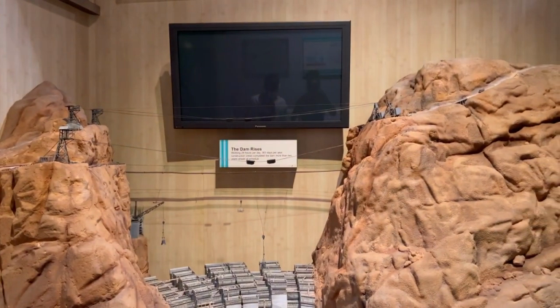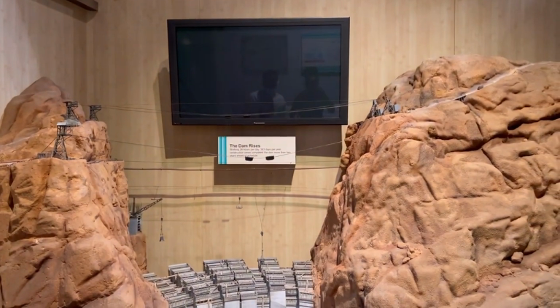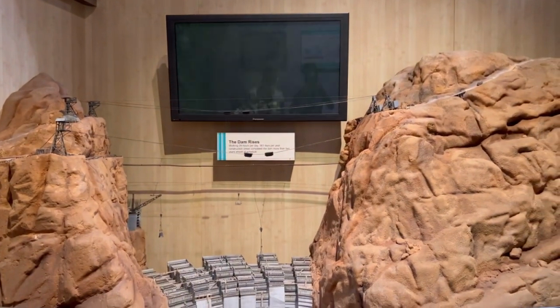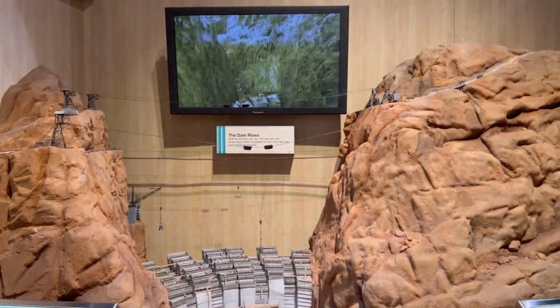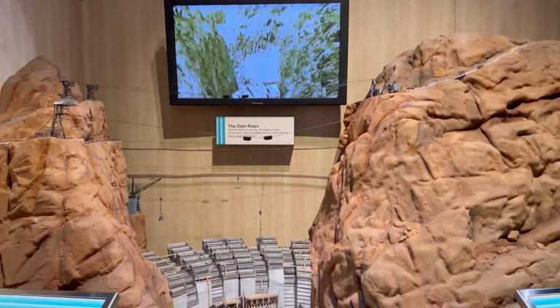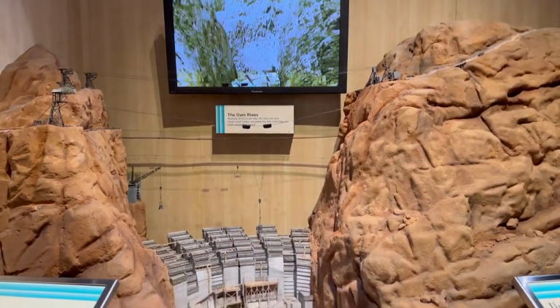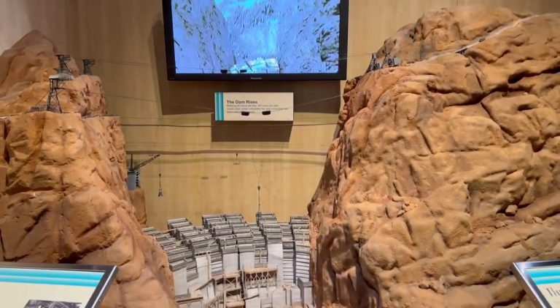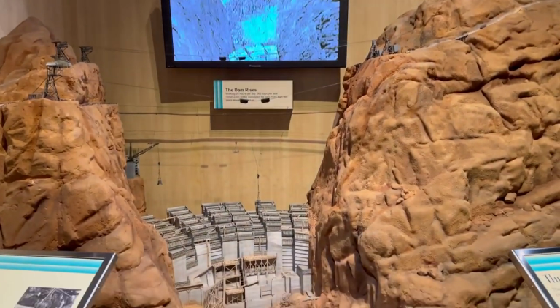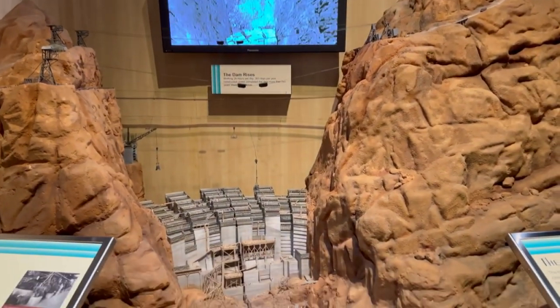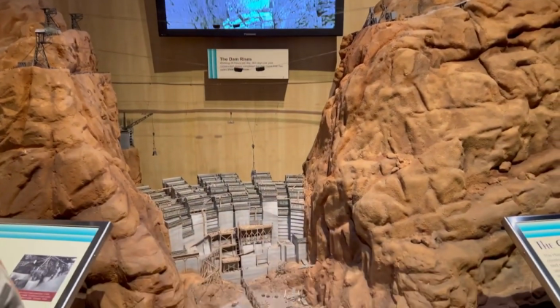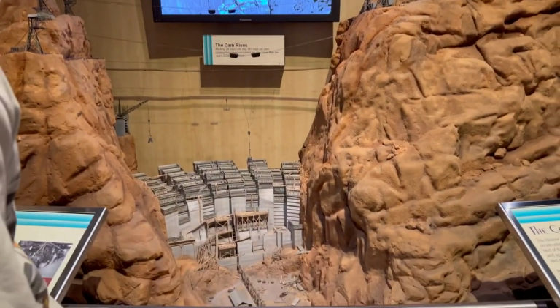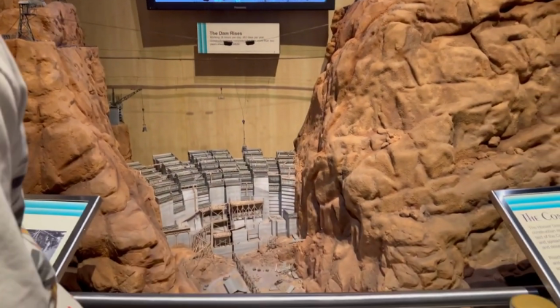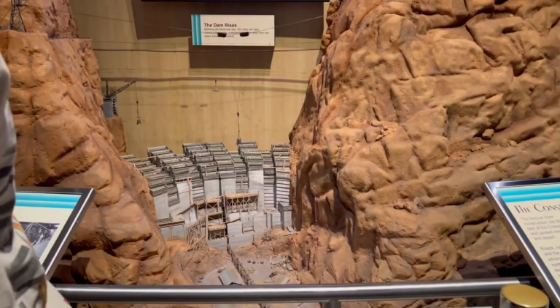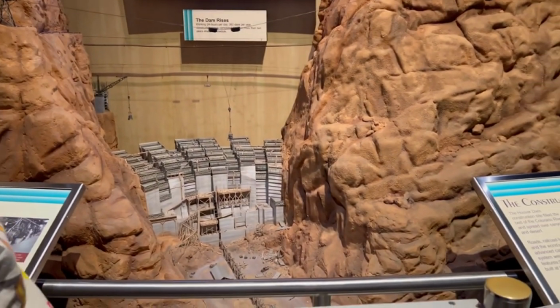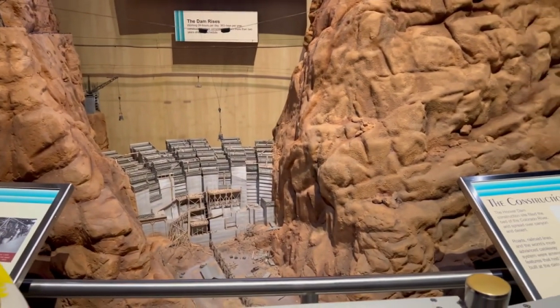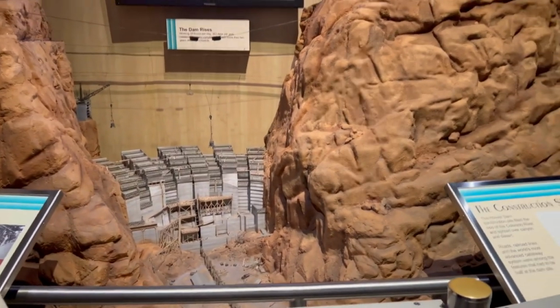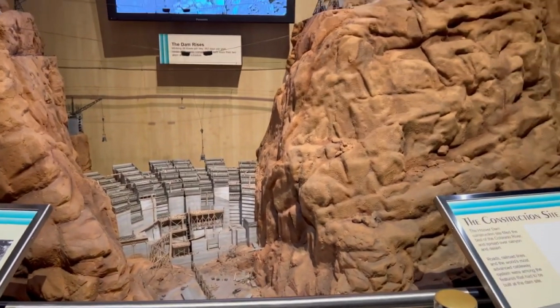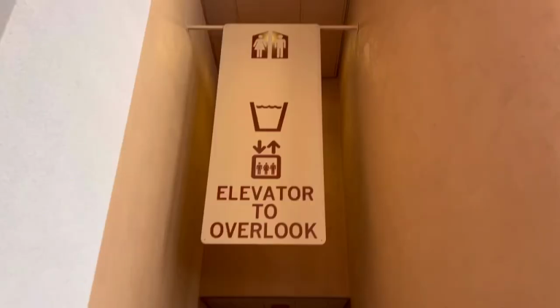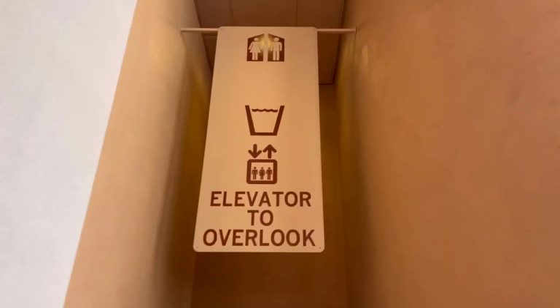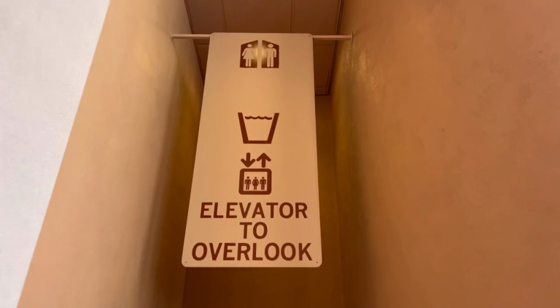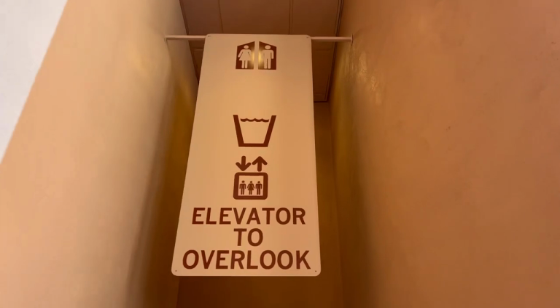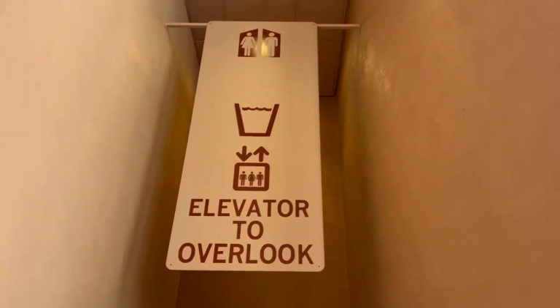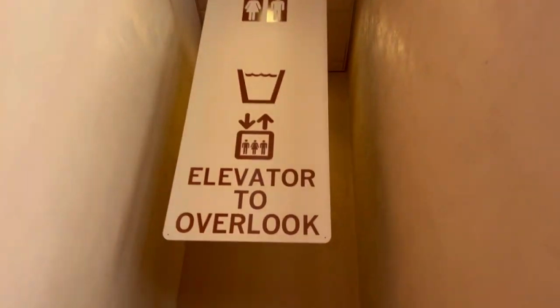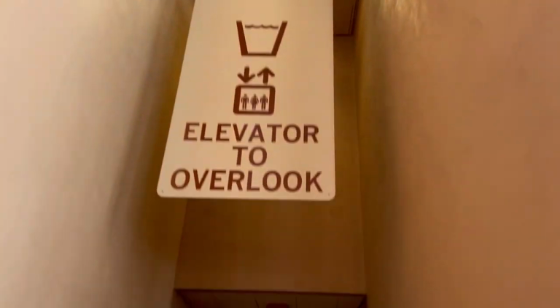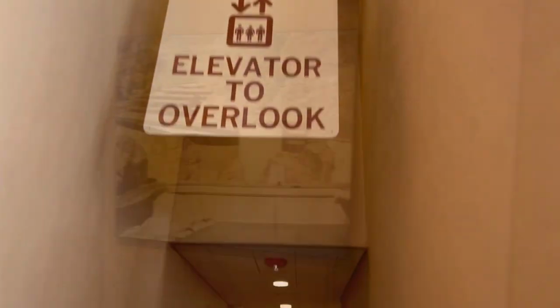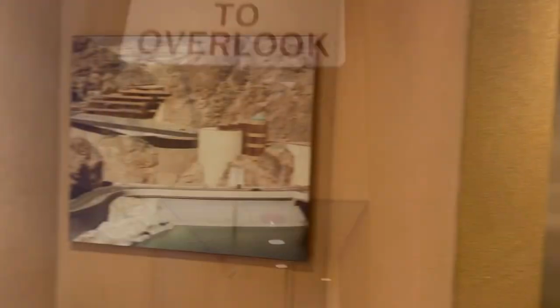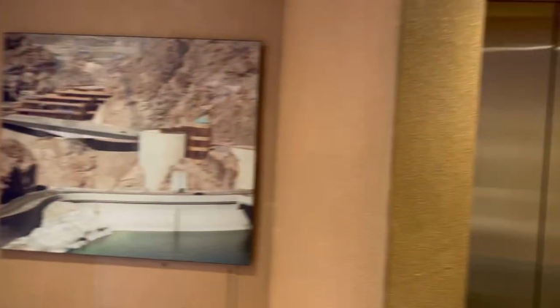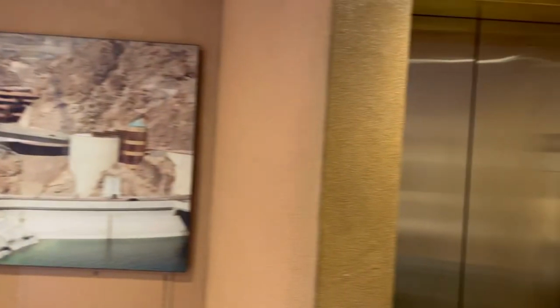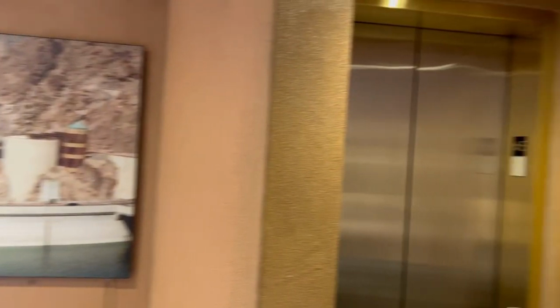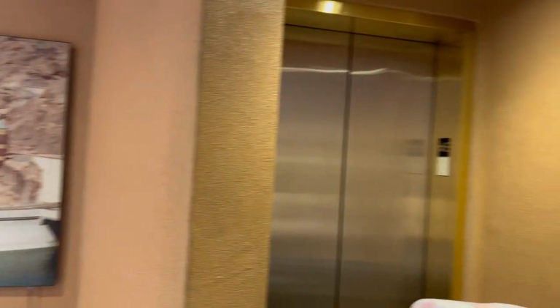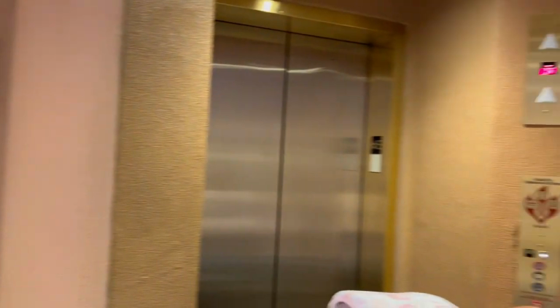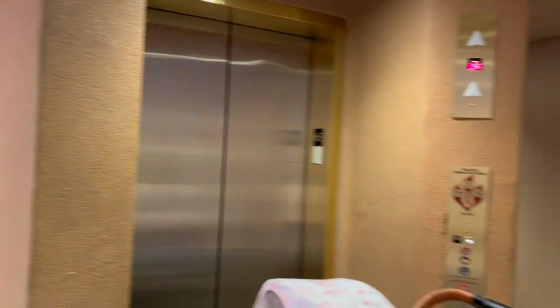Here's a replica of the Hoover Dam from the bottom to the top. We took an elevator to the top of the Hoover Dam.